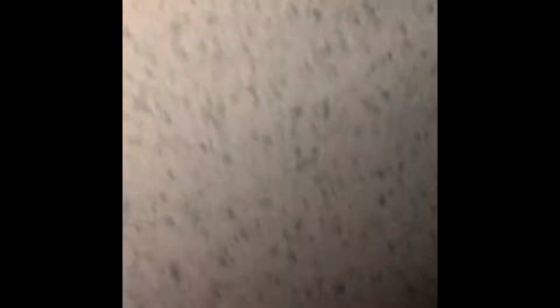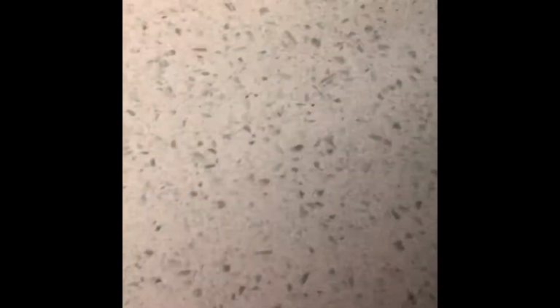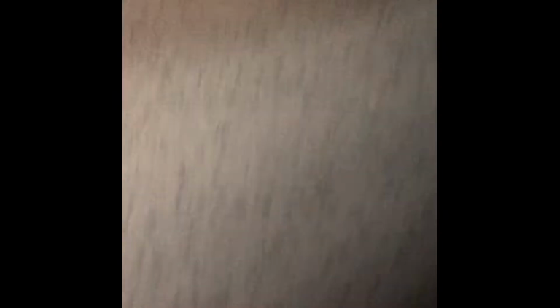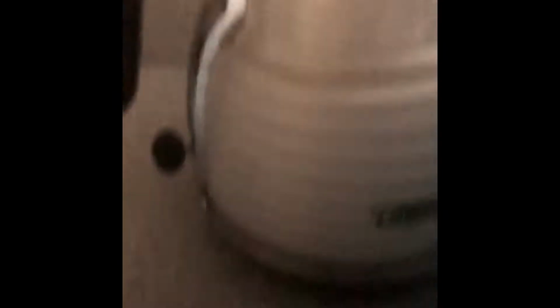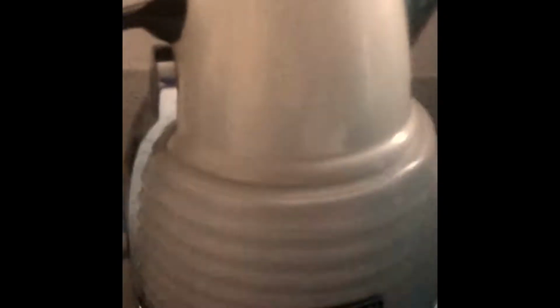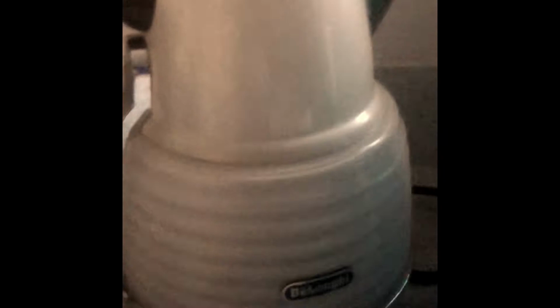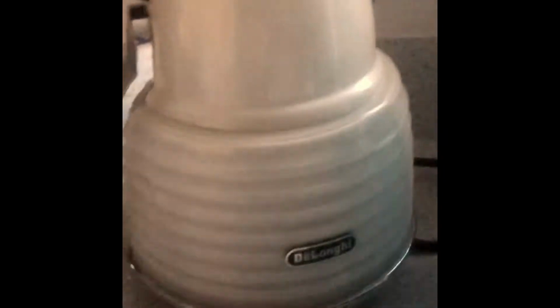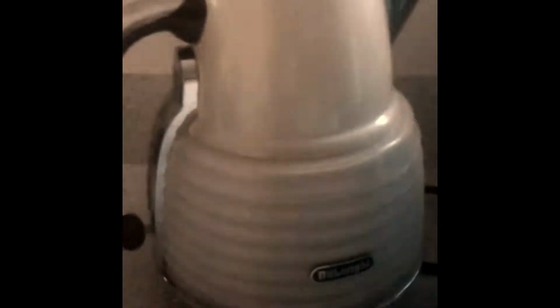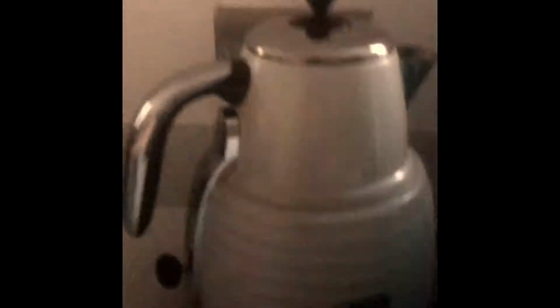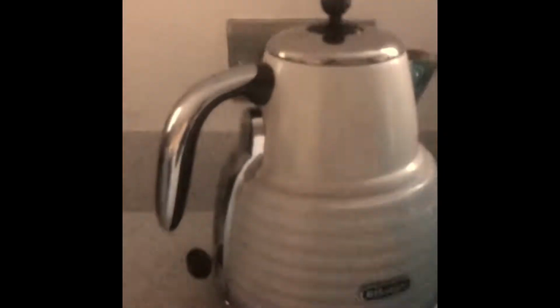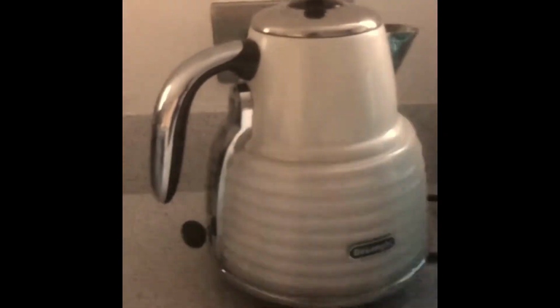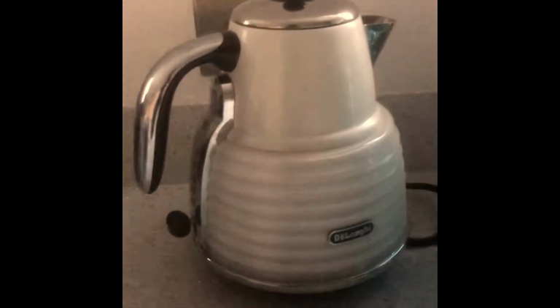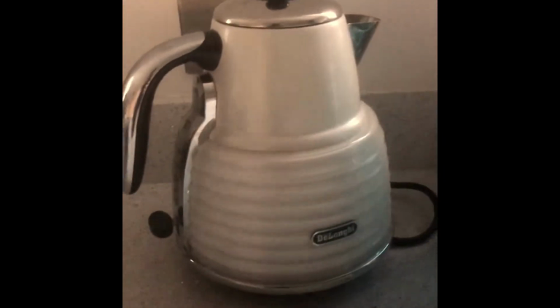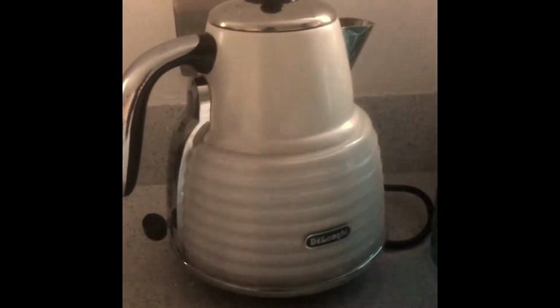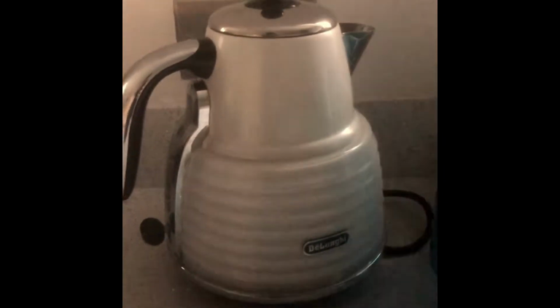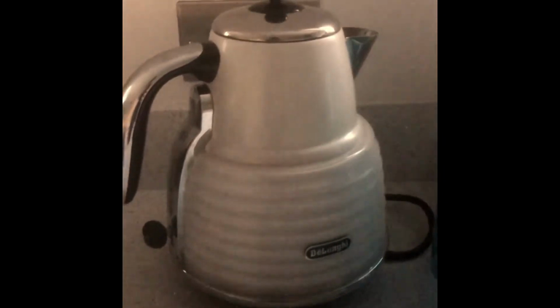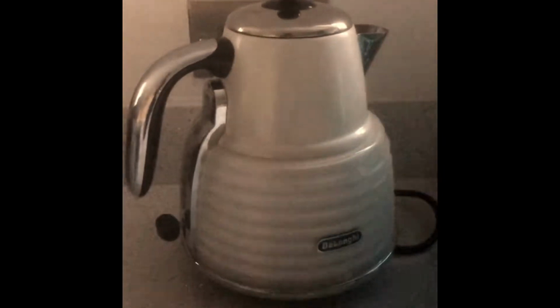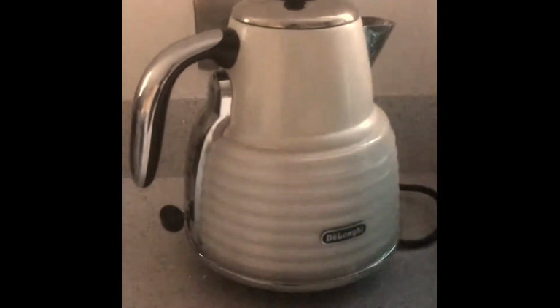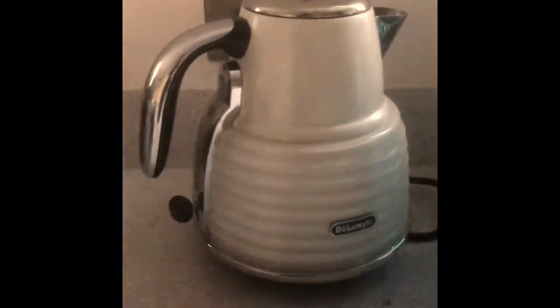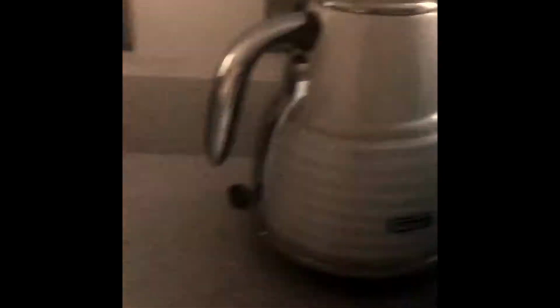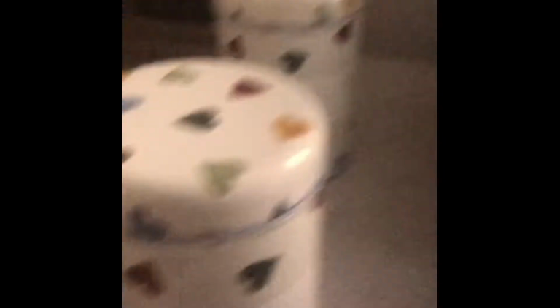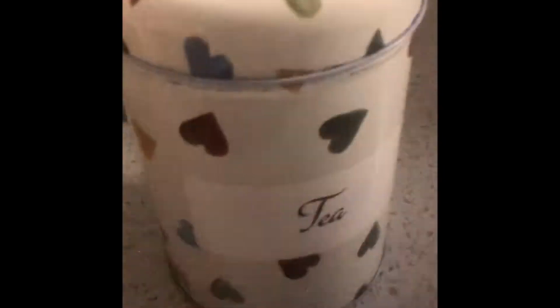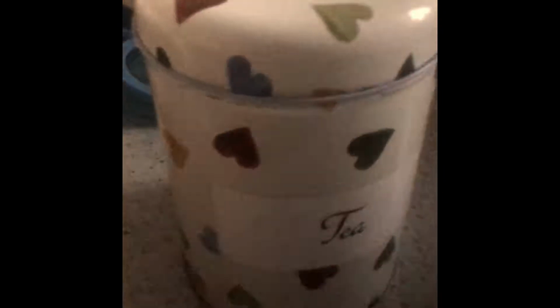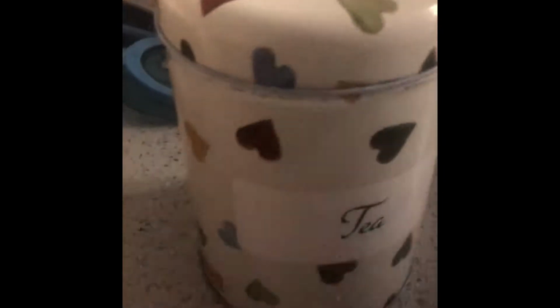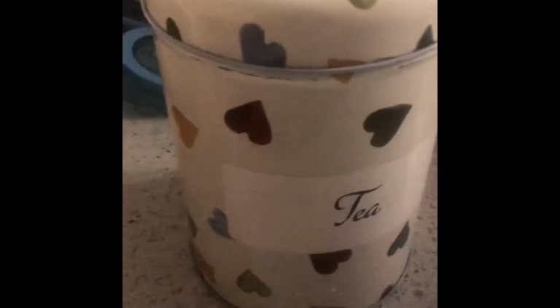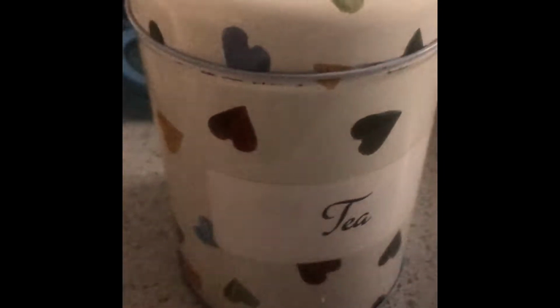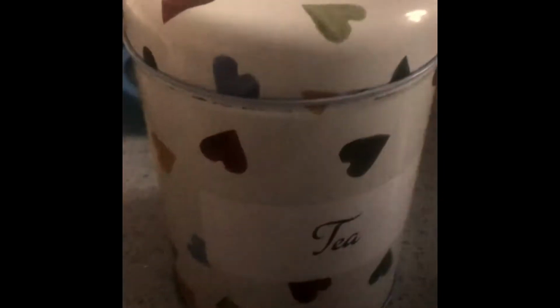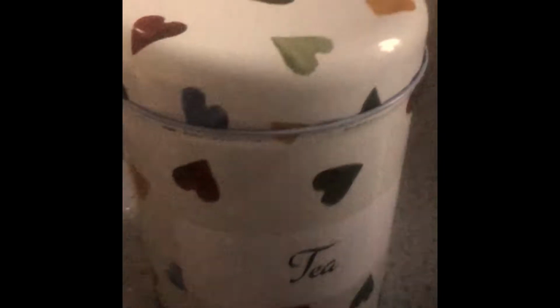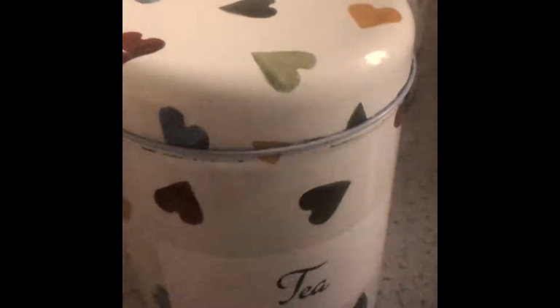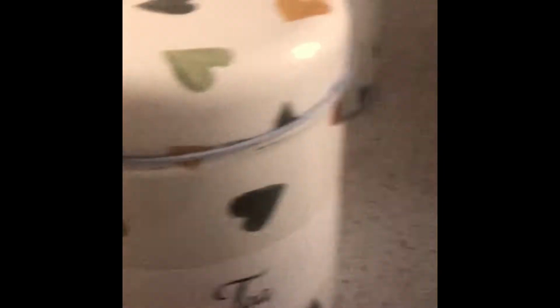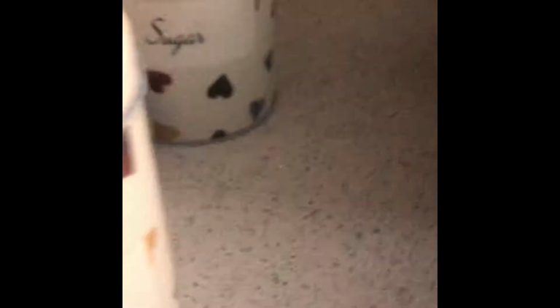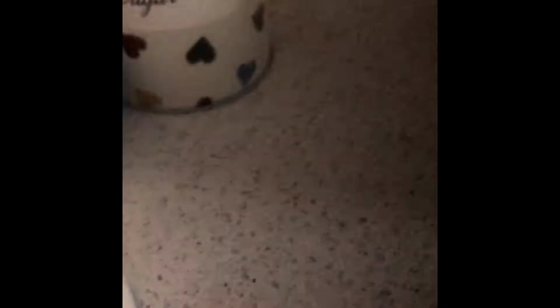So what are you going to need? You're going to need your kettle and some tea. Let's go.